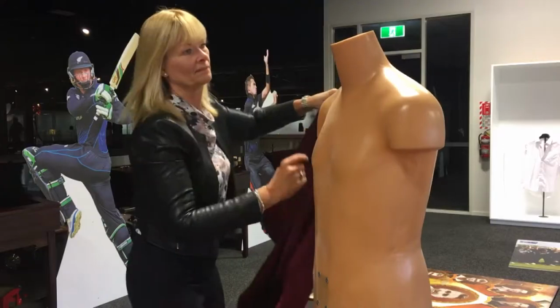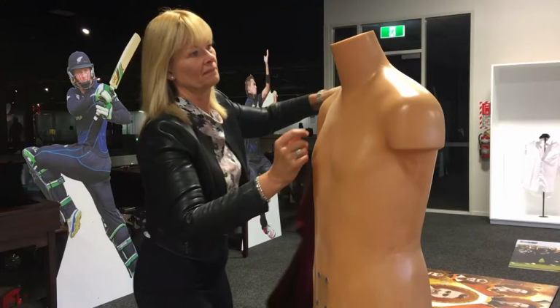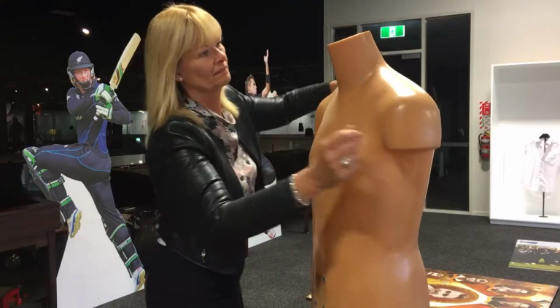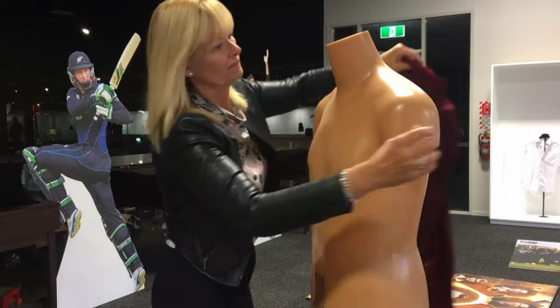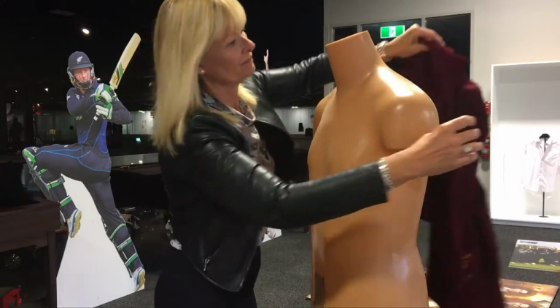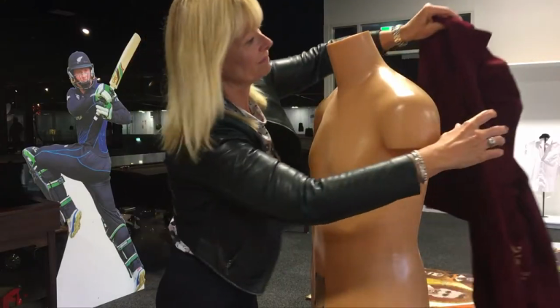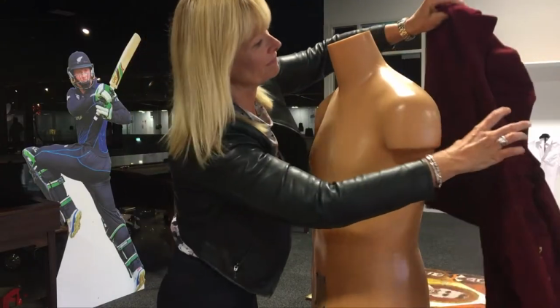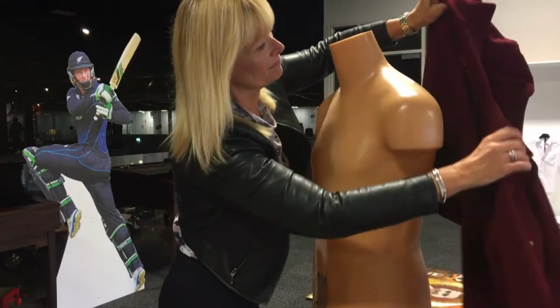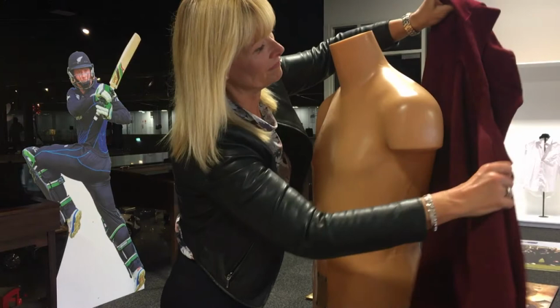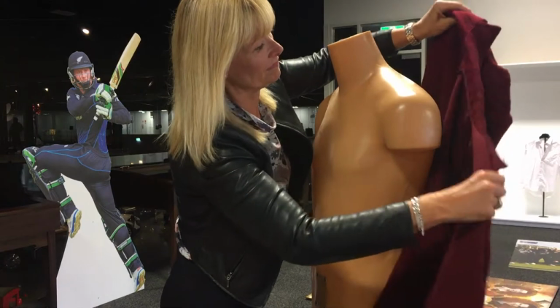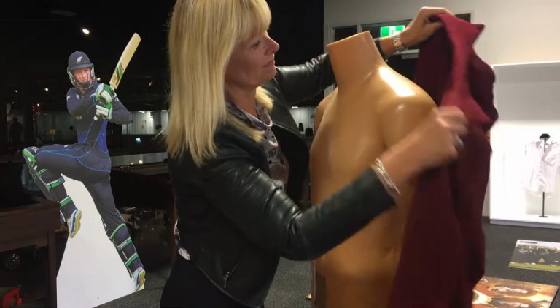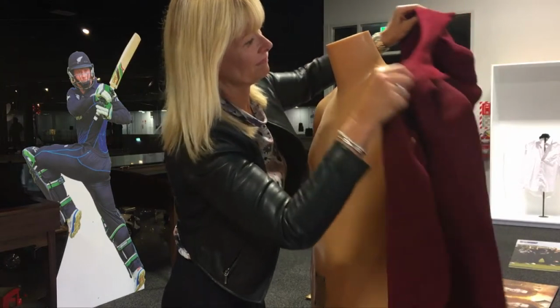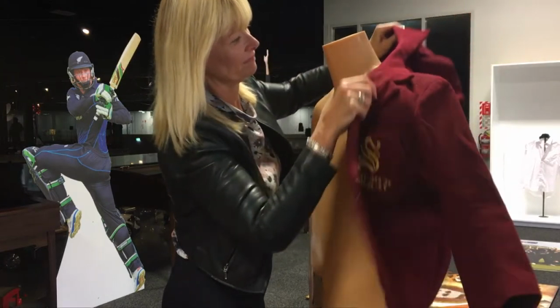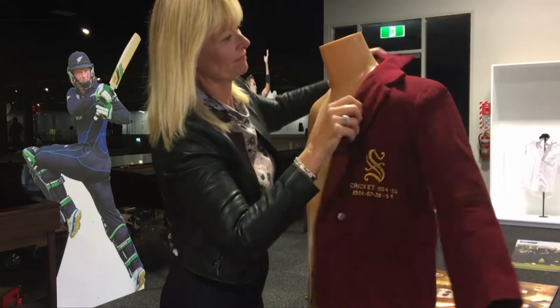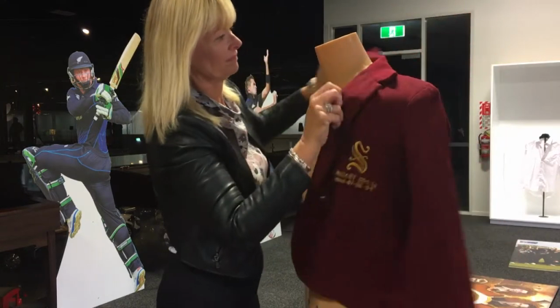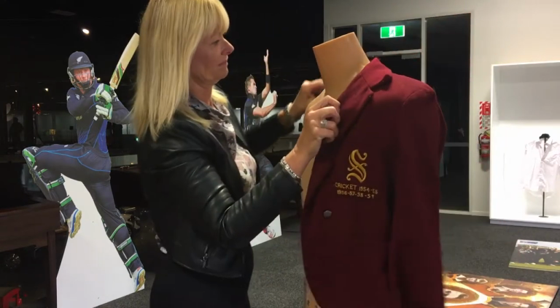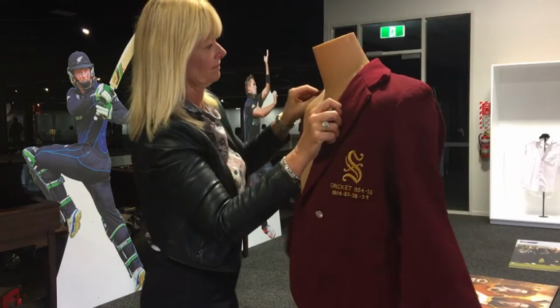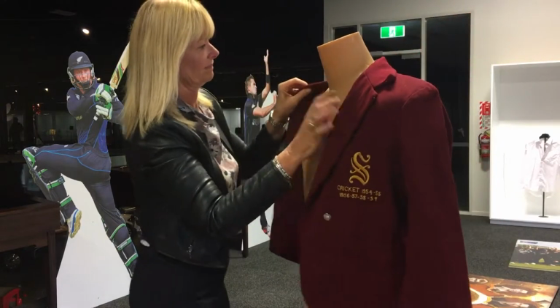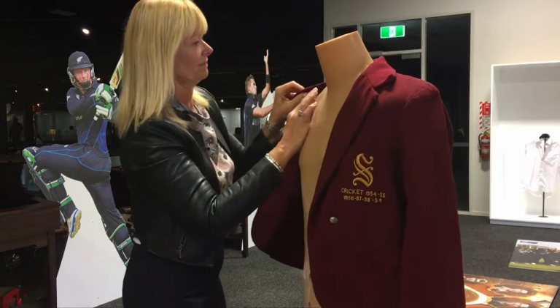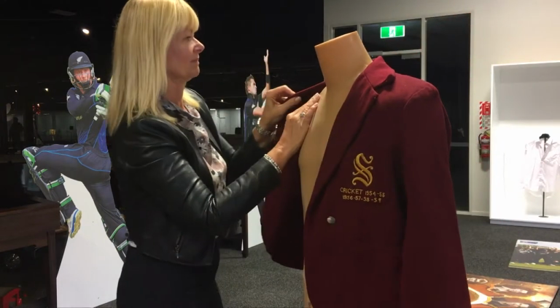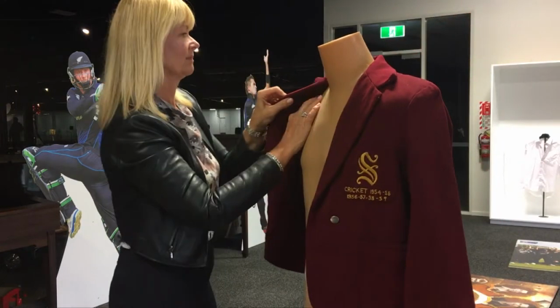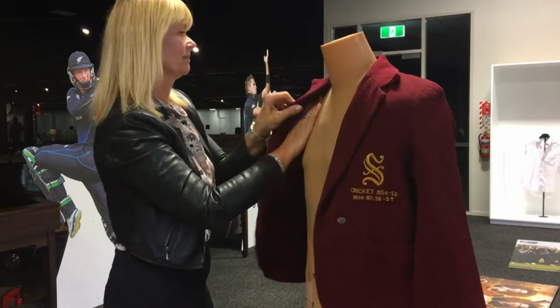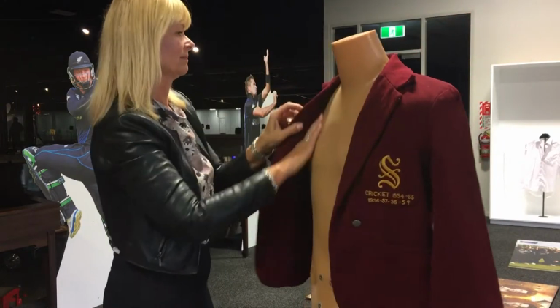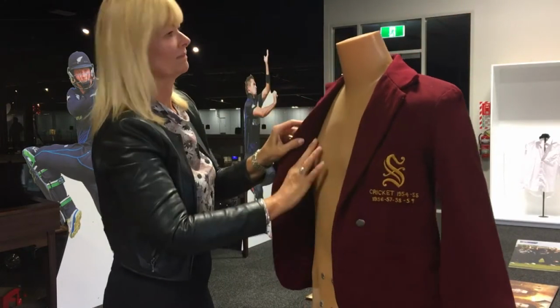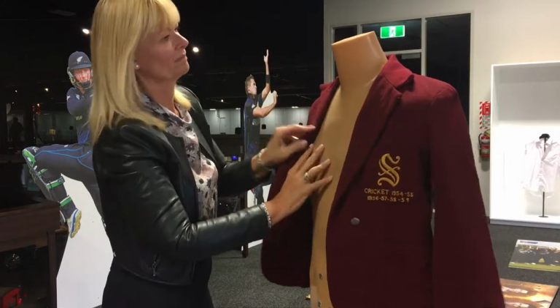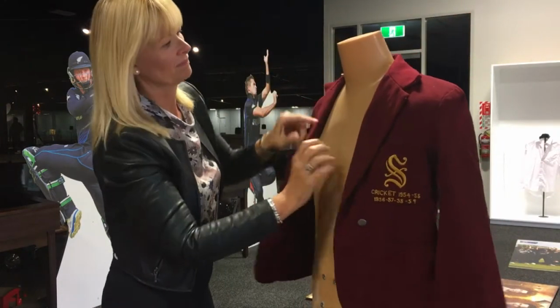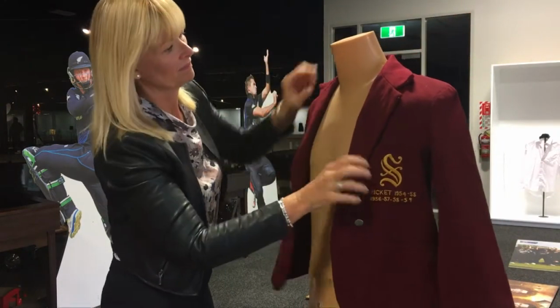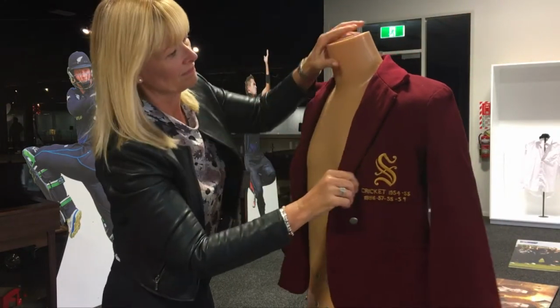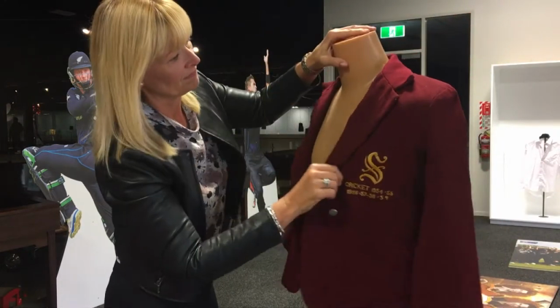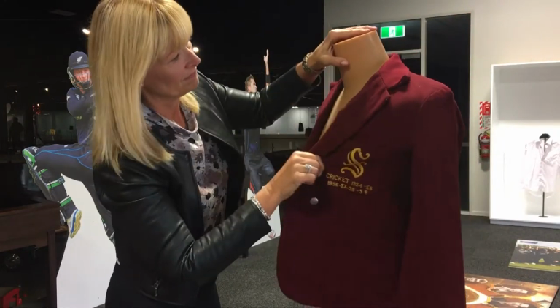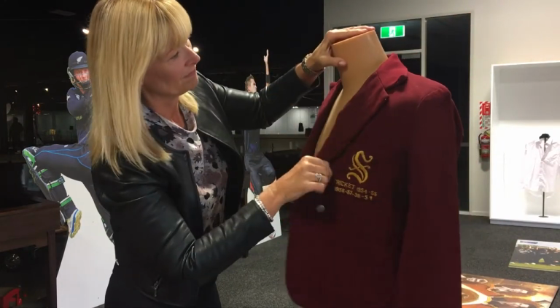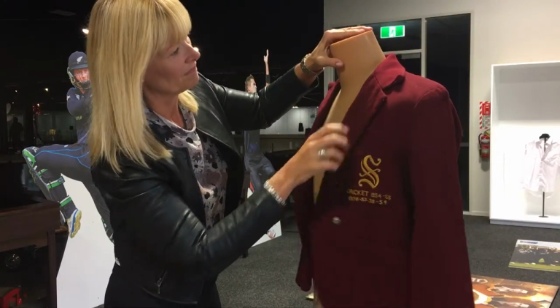Tickets for the opening are currently on sale, with the museum expected to be housed in Invercargill until October.